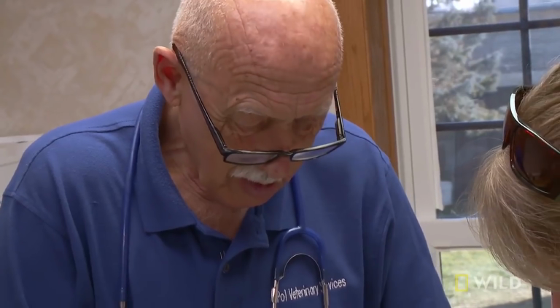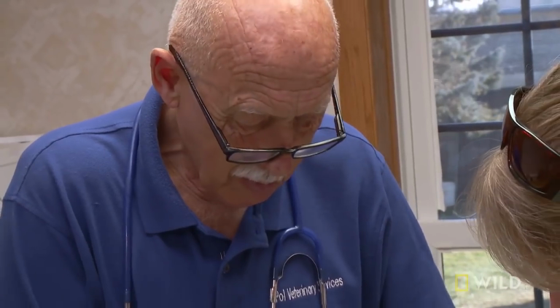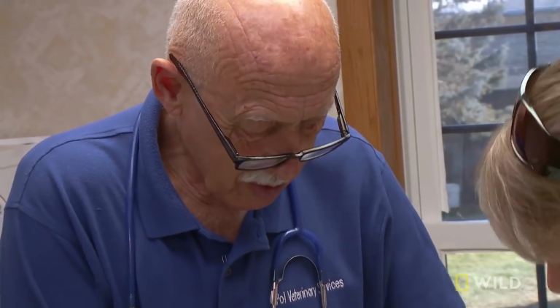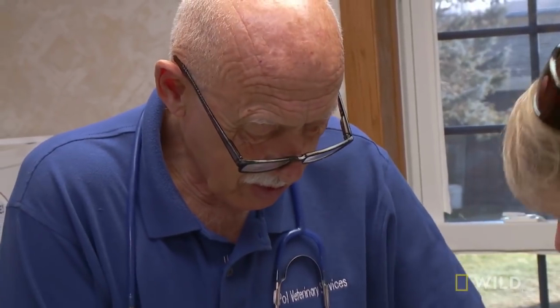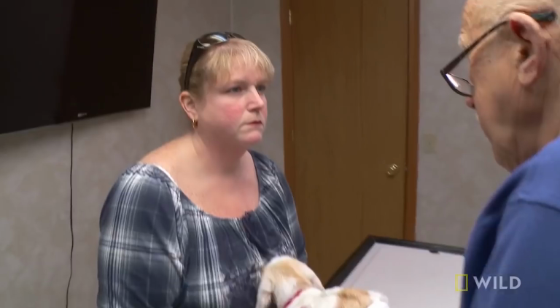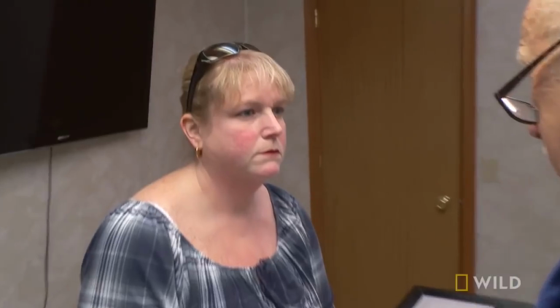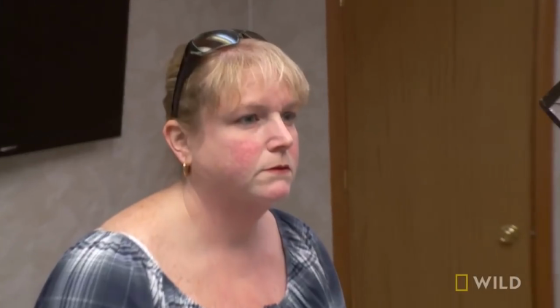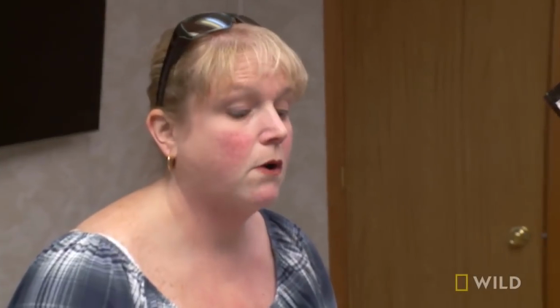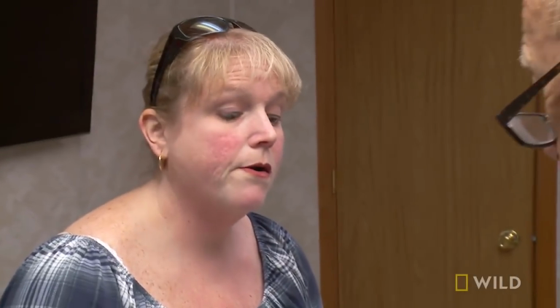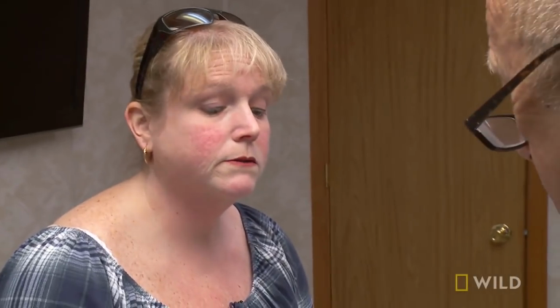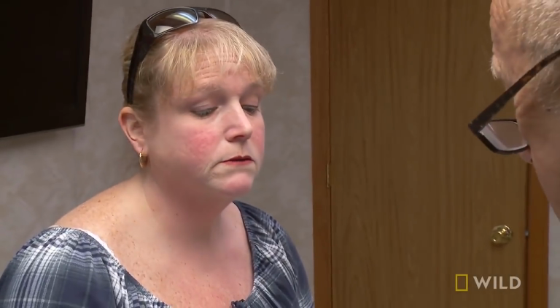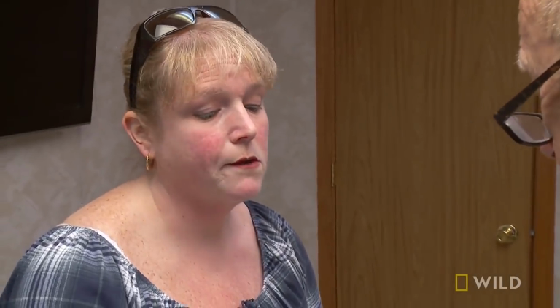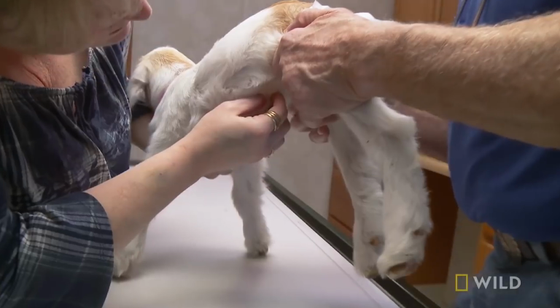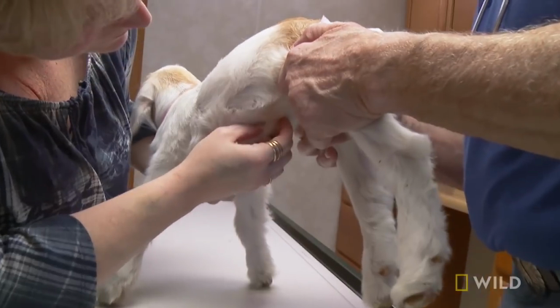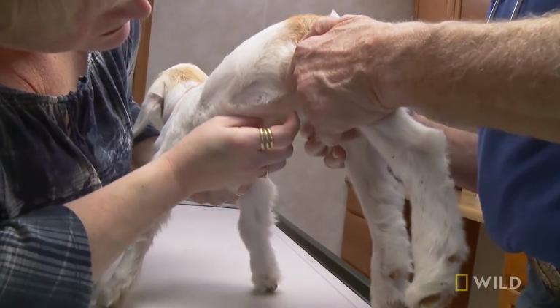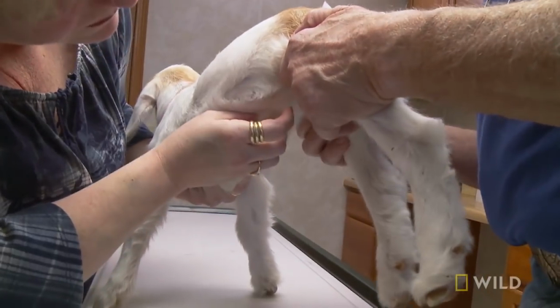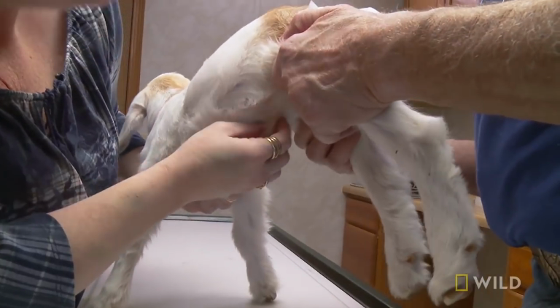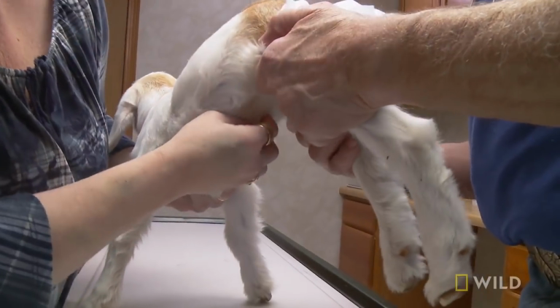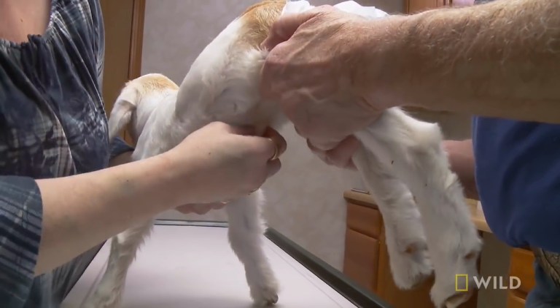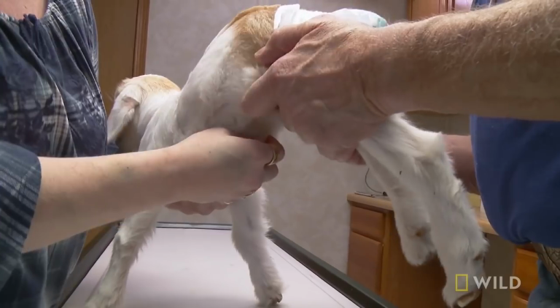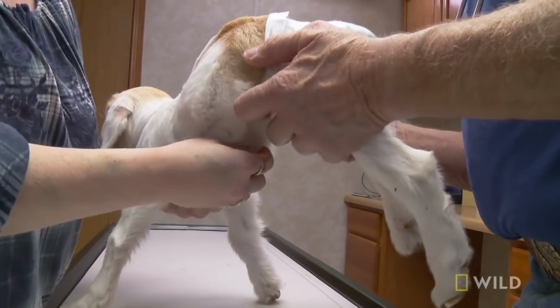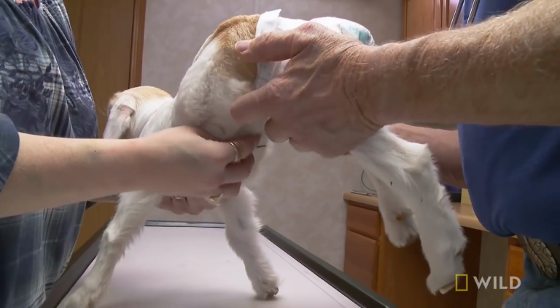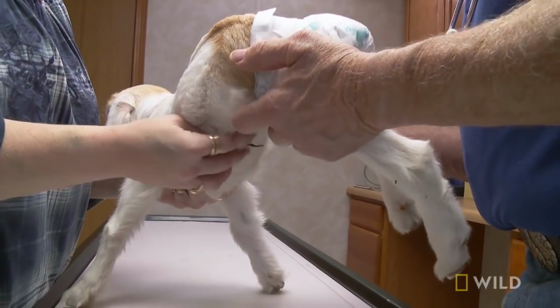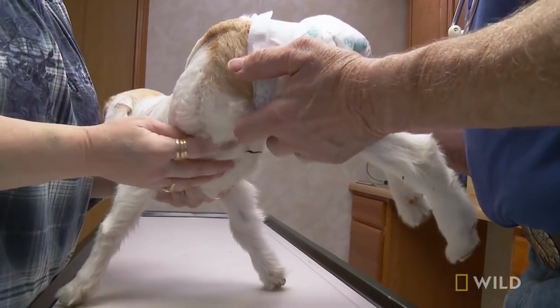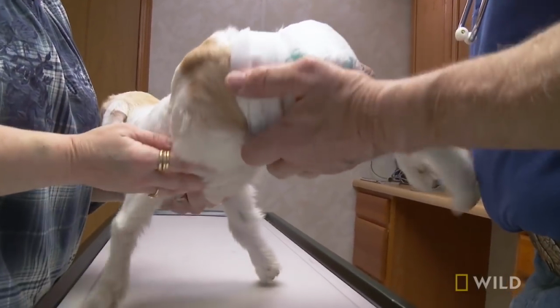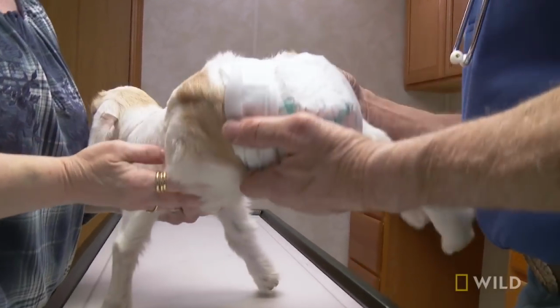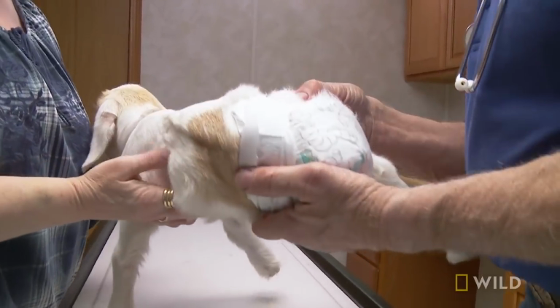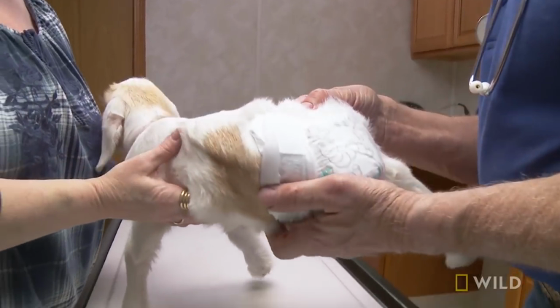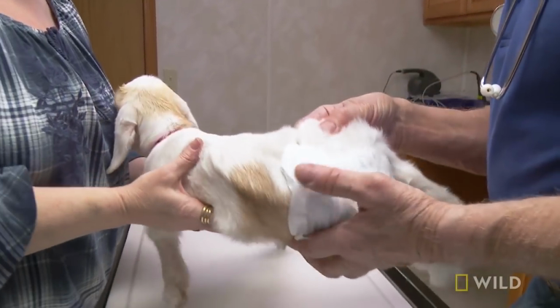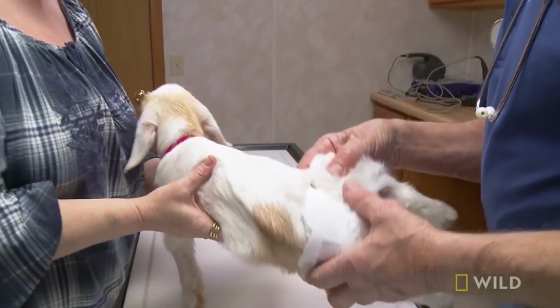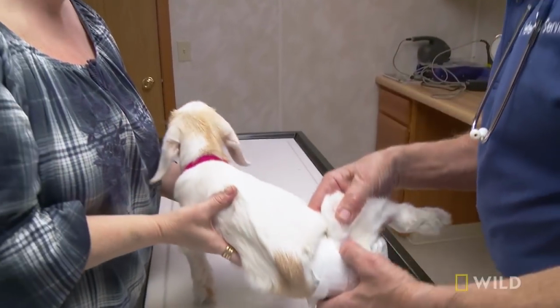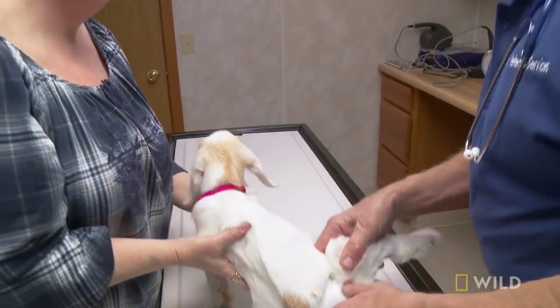This came from the navel. Feel this pipe in the navel. There was an infection and it settled in the joint.